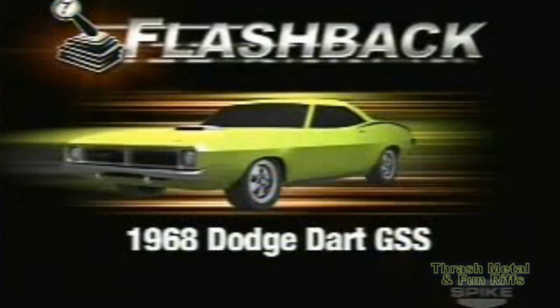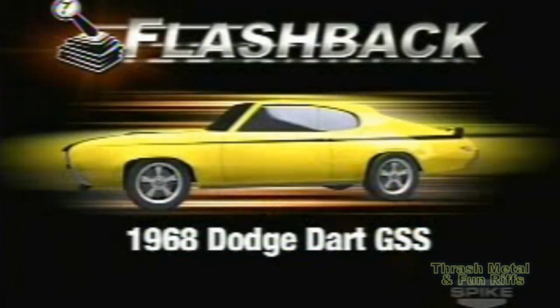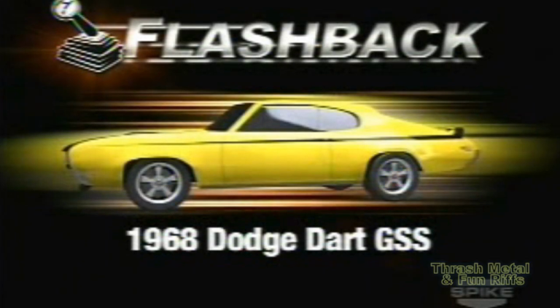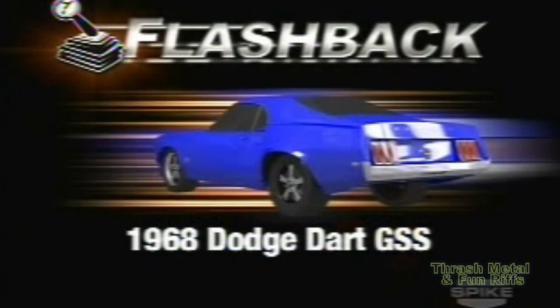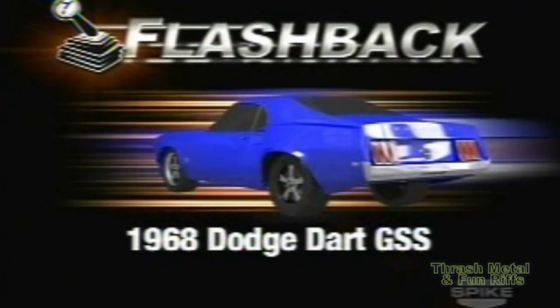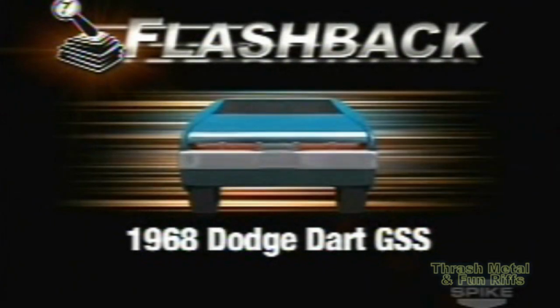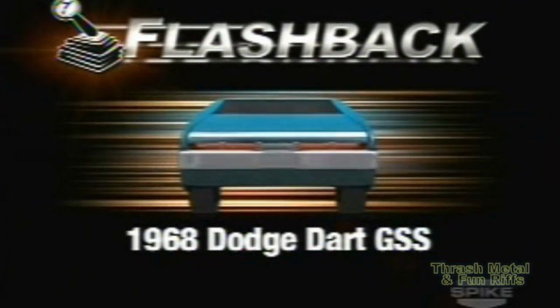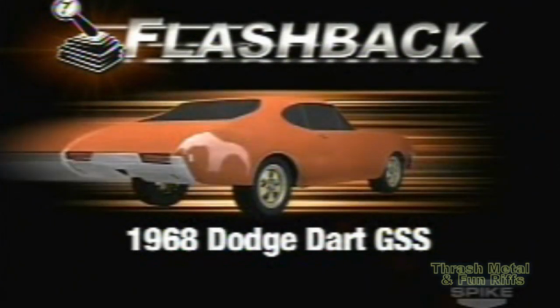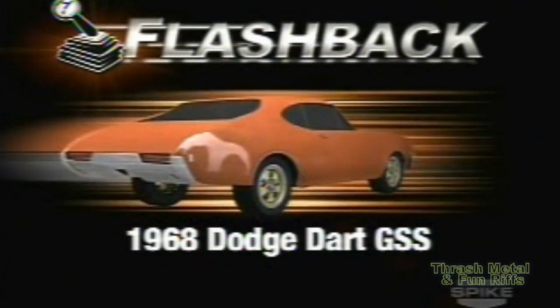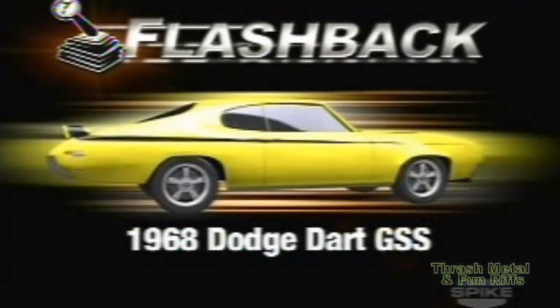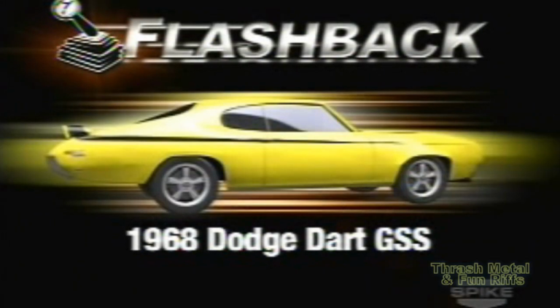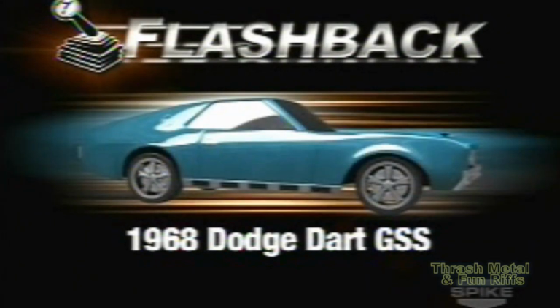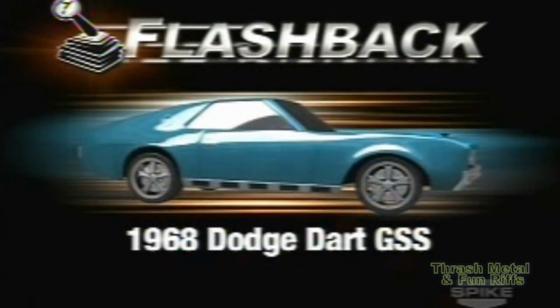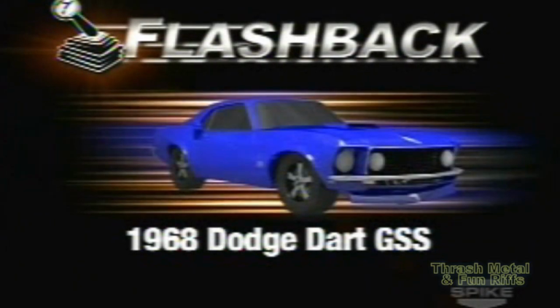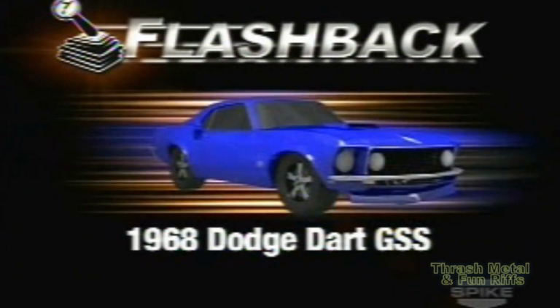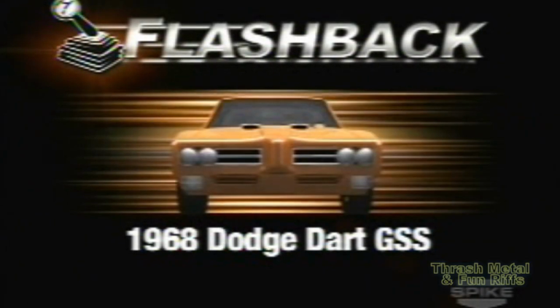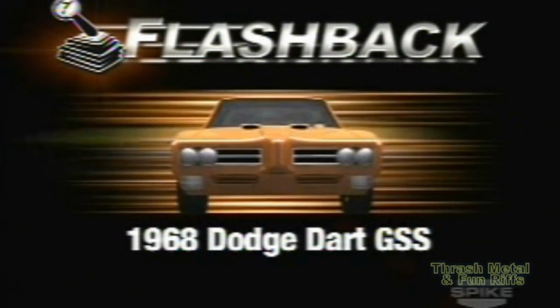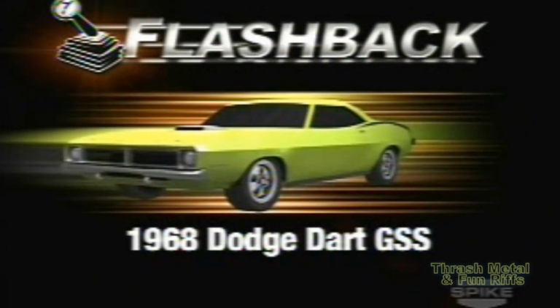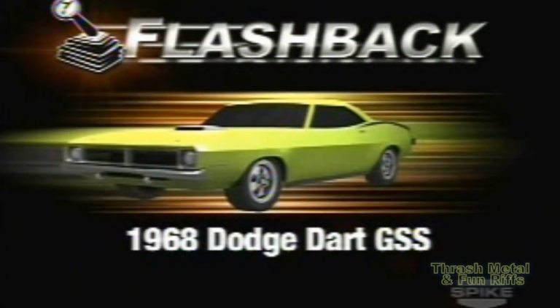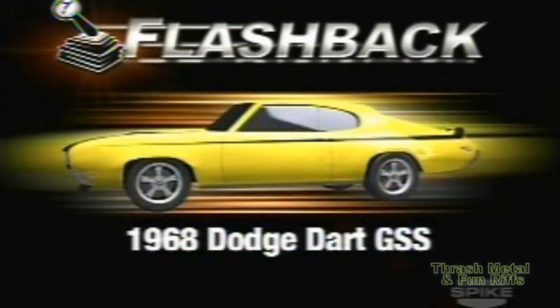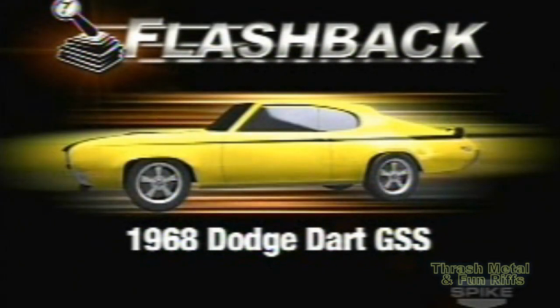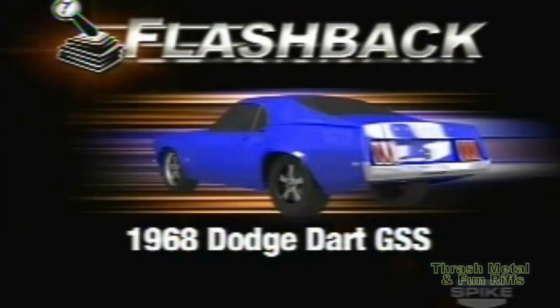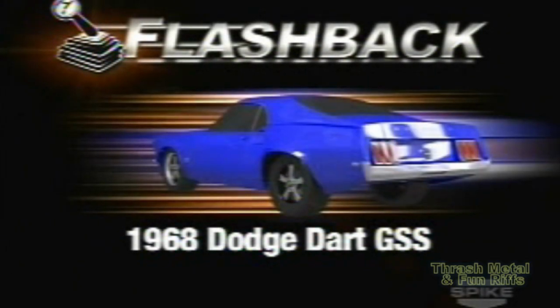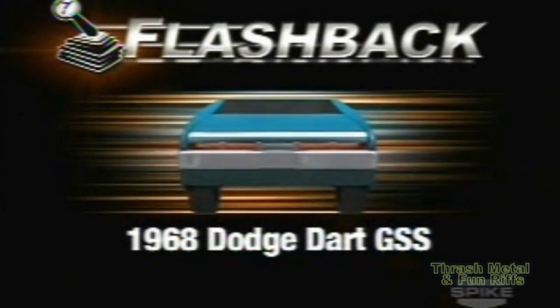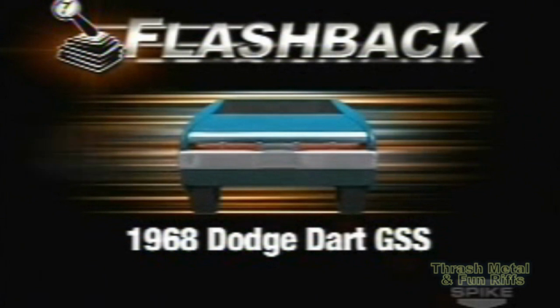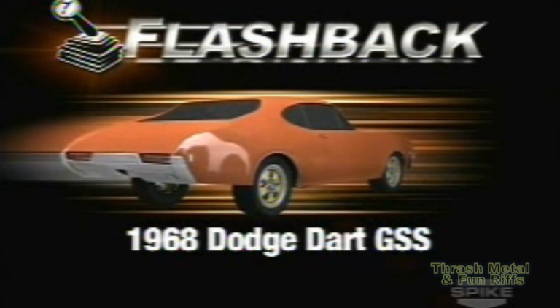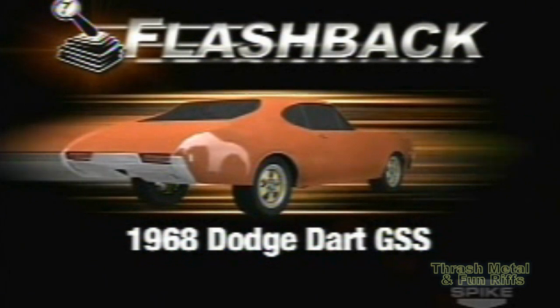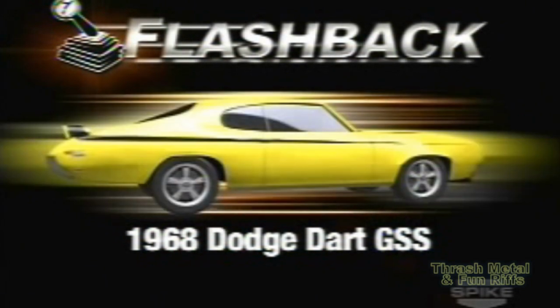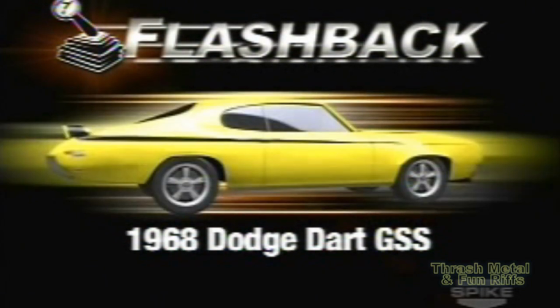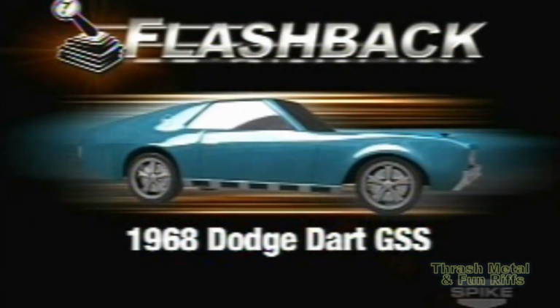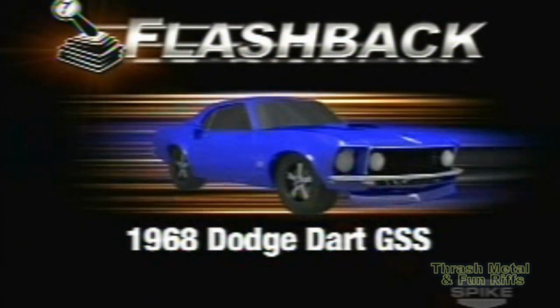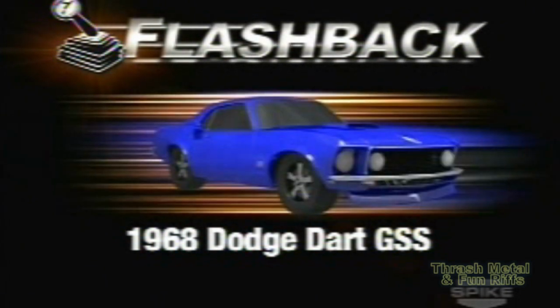Today's muscle car flashback: the 68 Dodge Dart GSS.